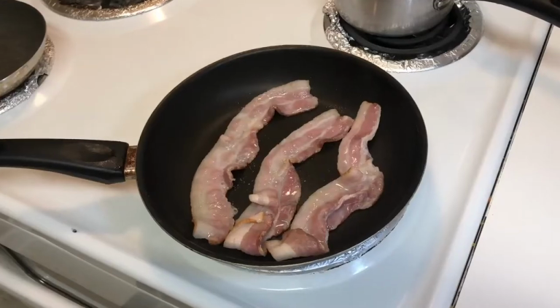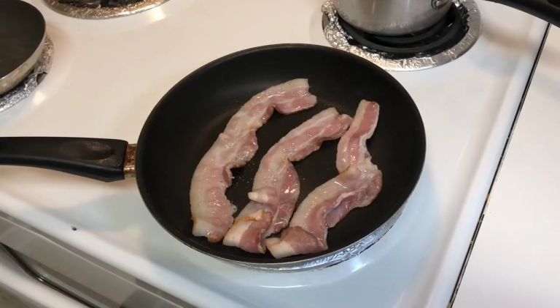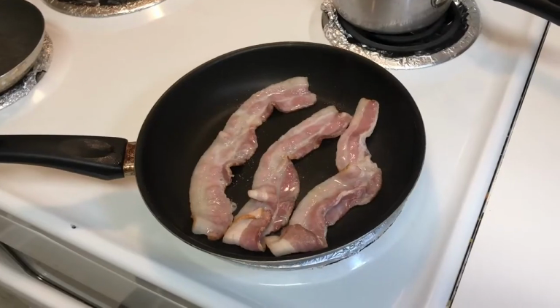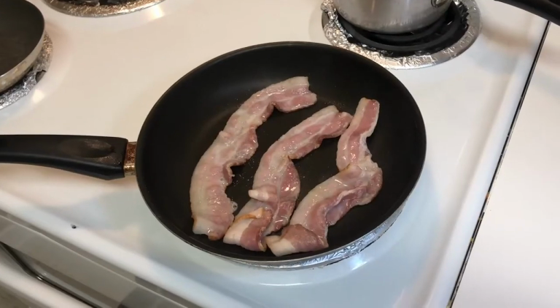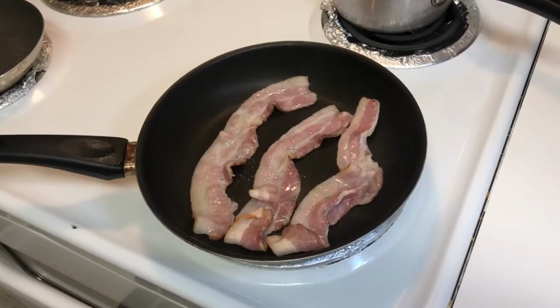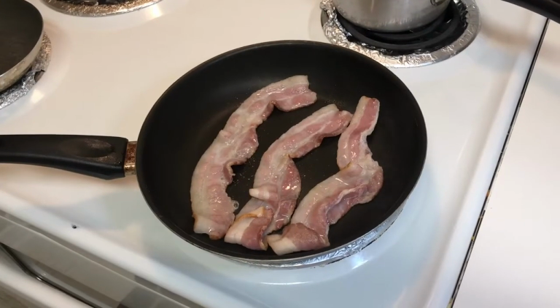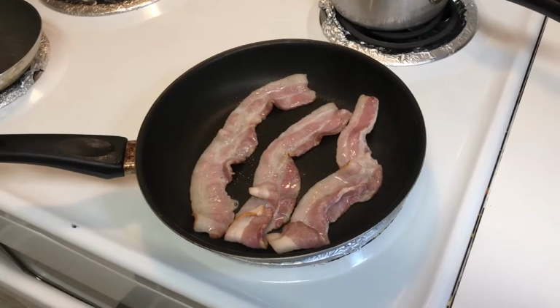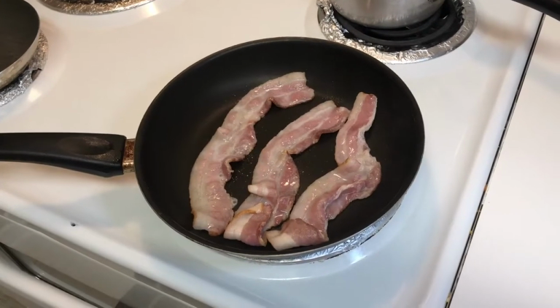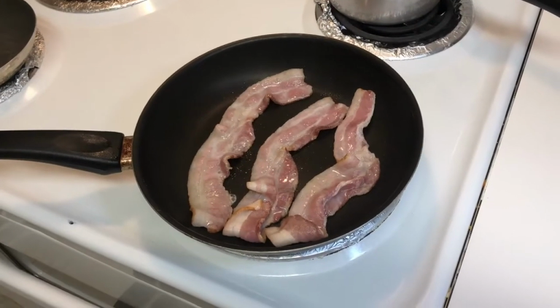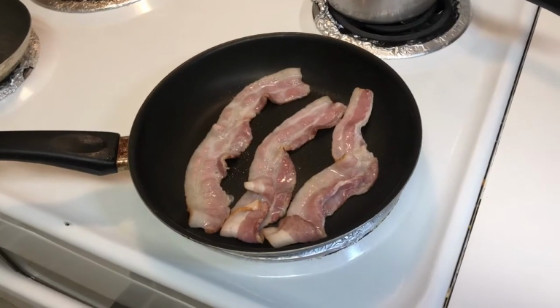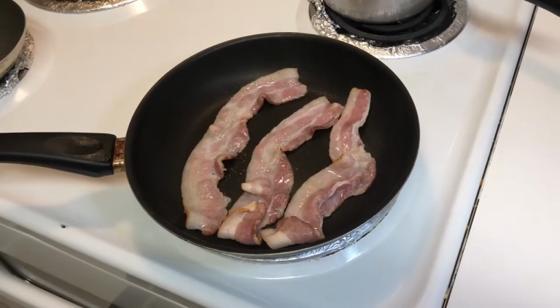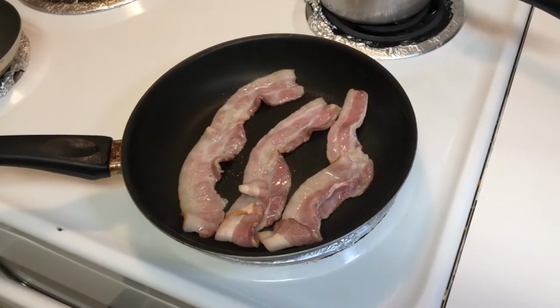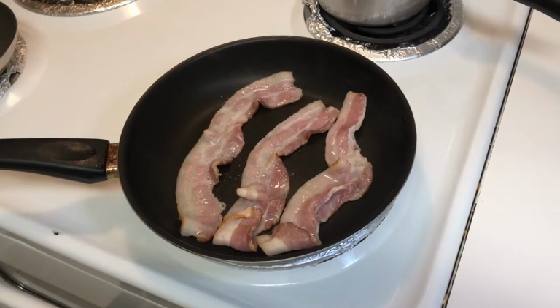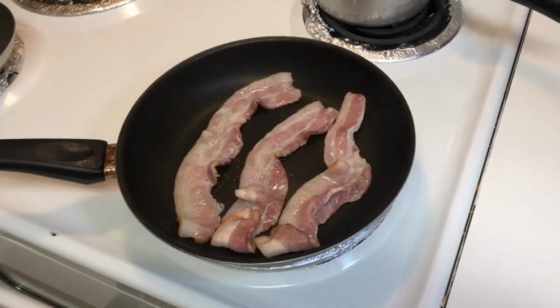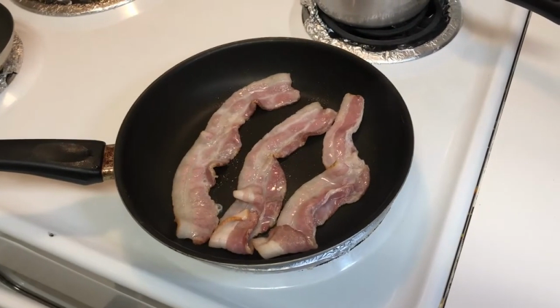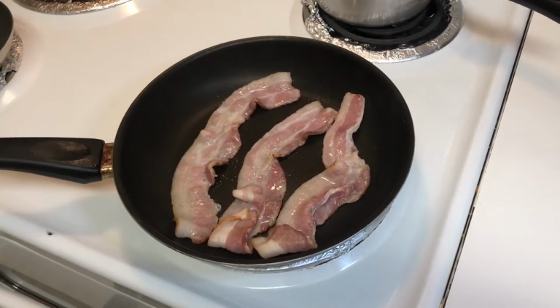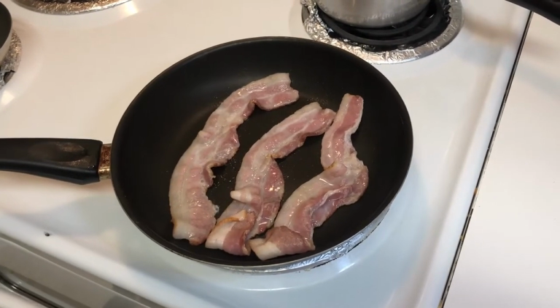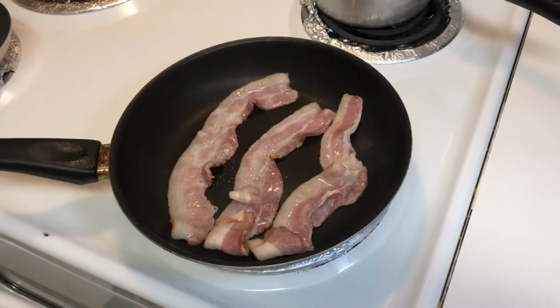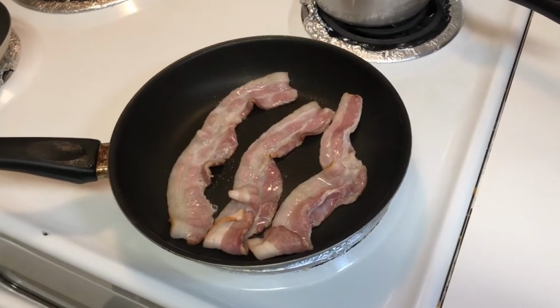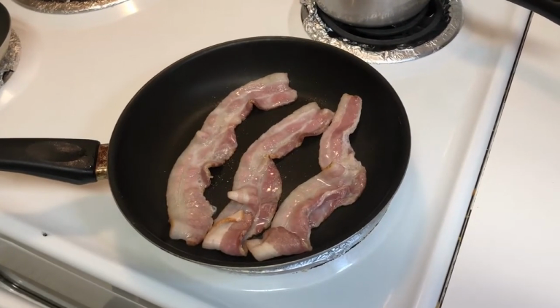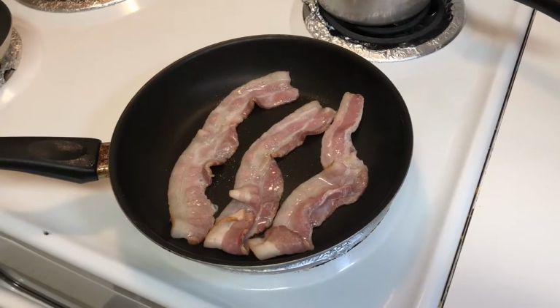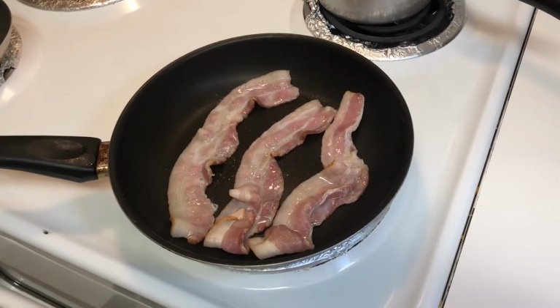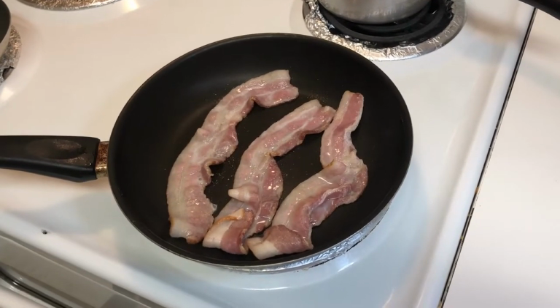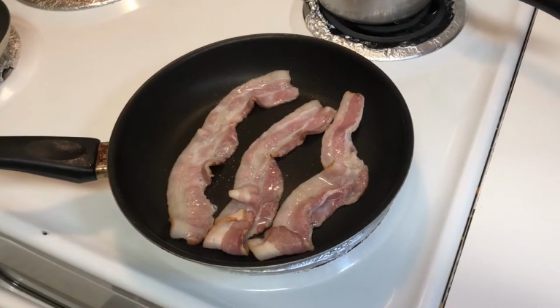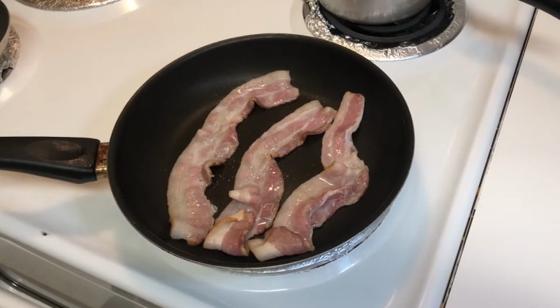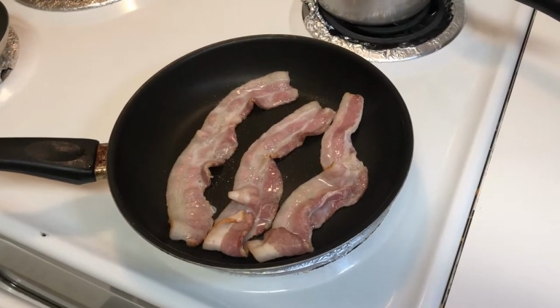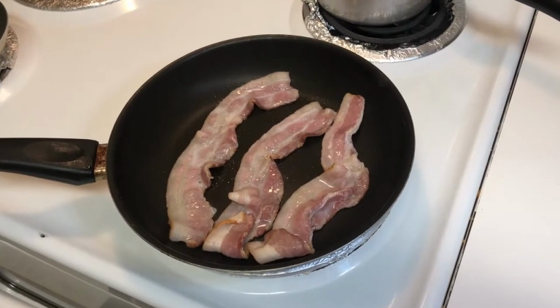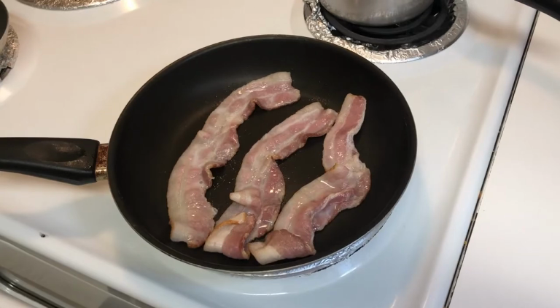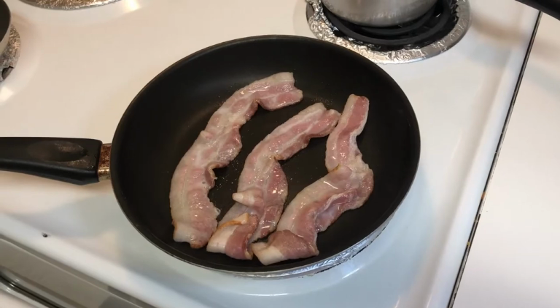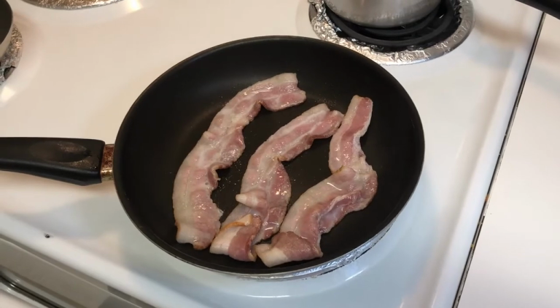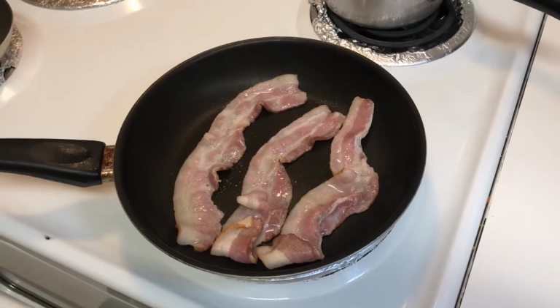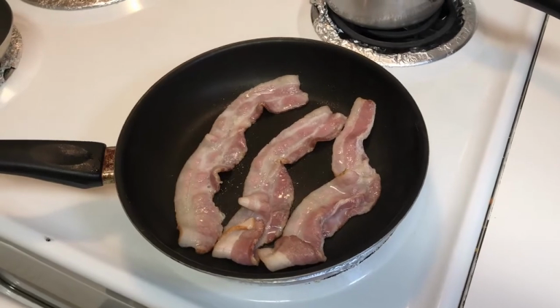We got my bacon here frying, getting ready. I like to cook the bacon first because it takes the longest.